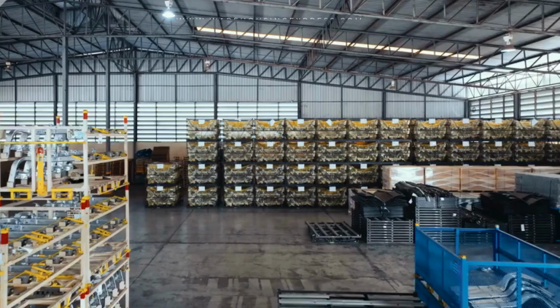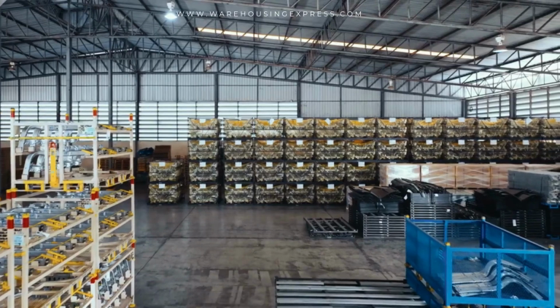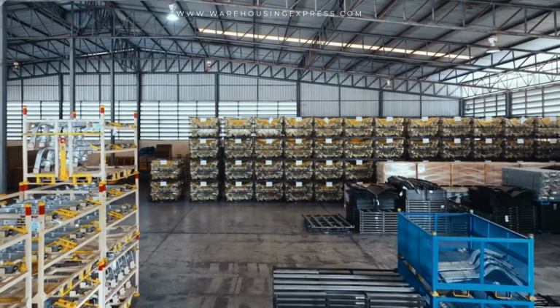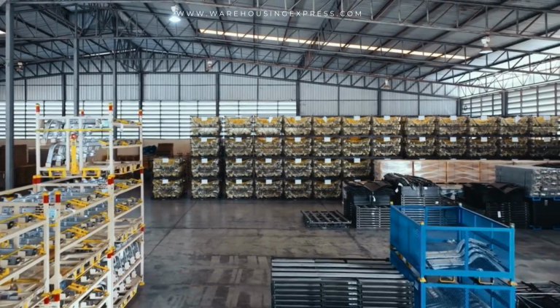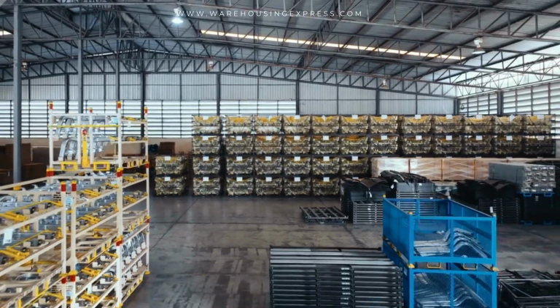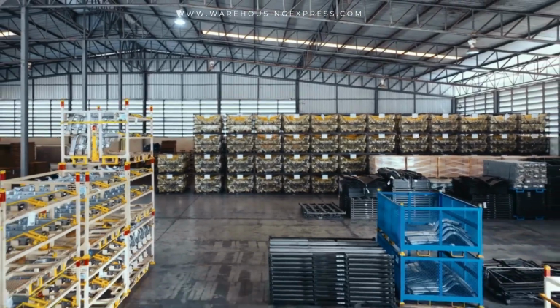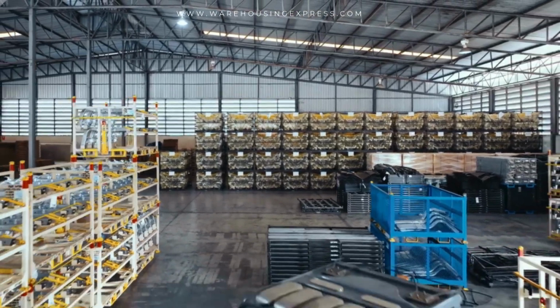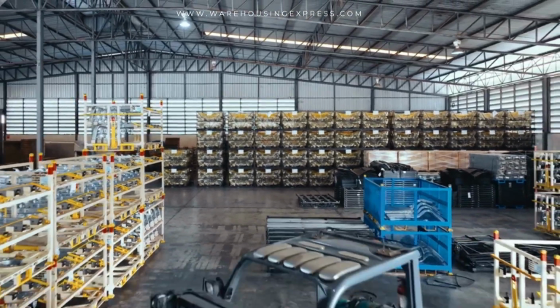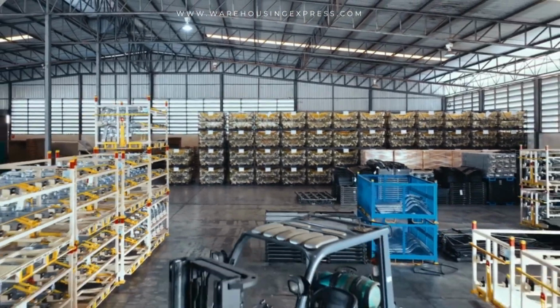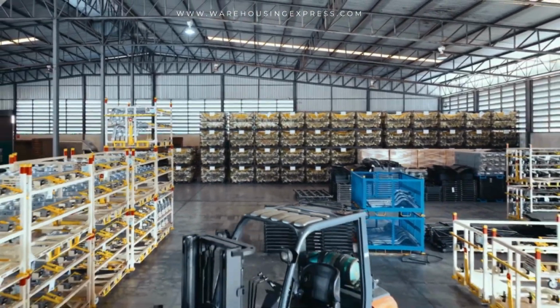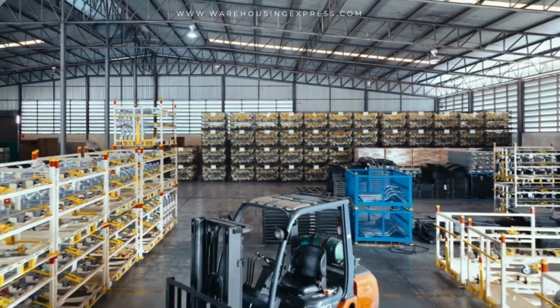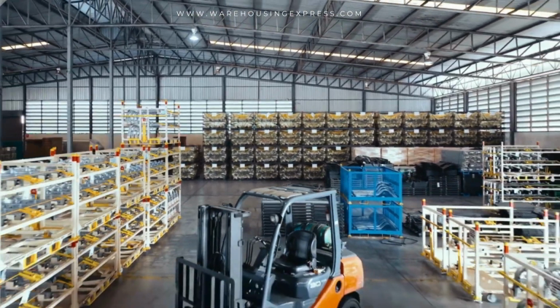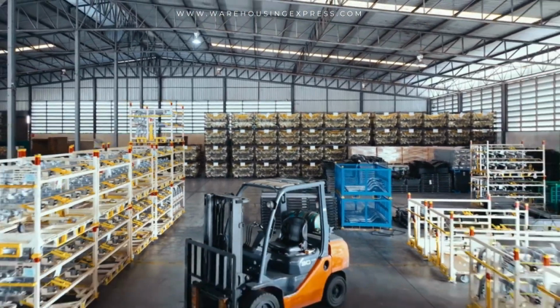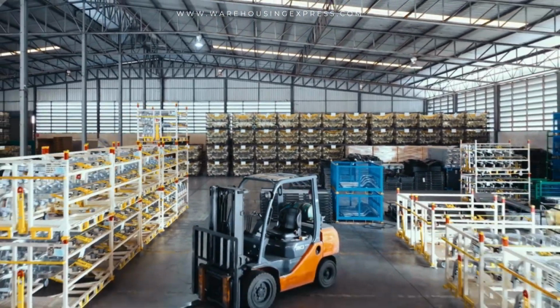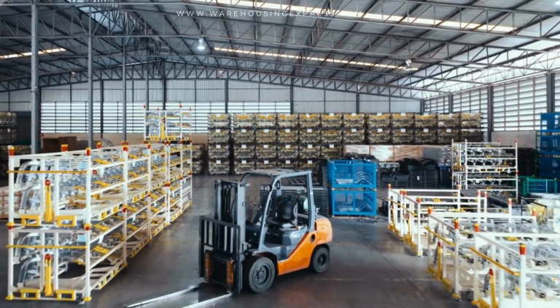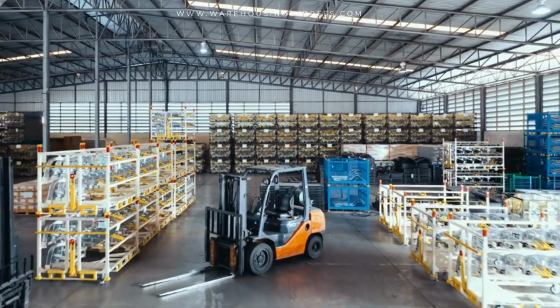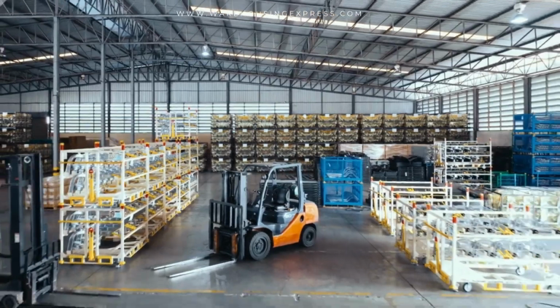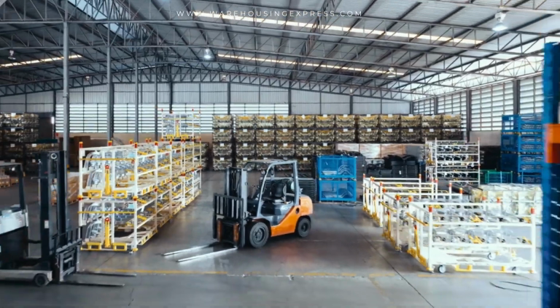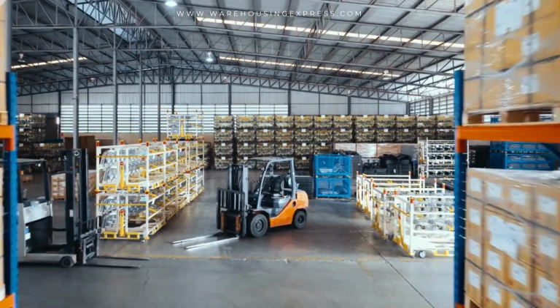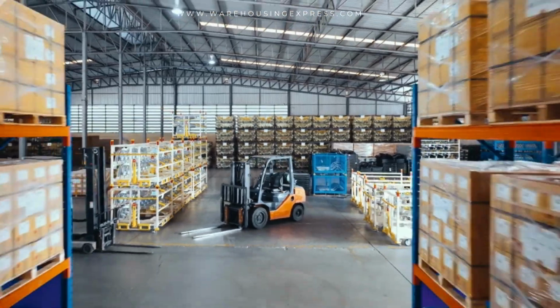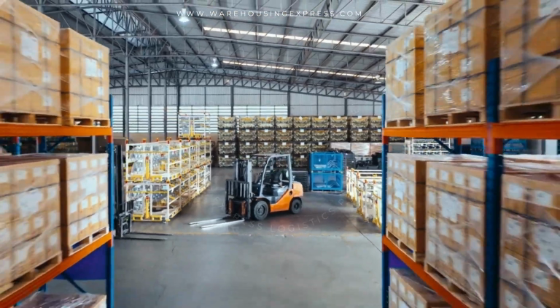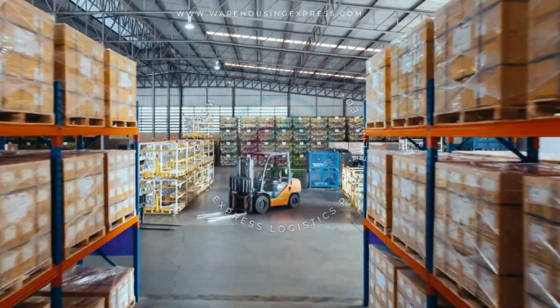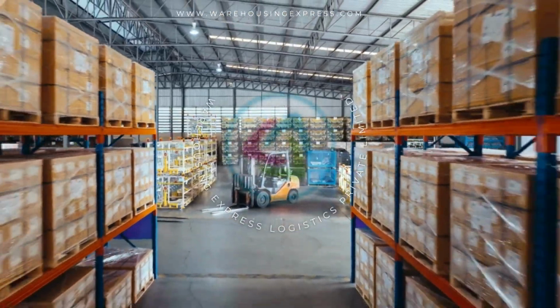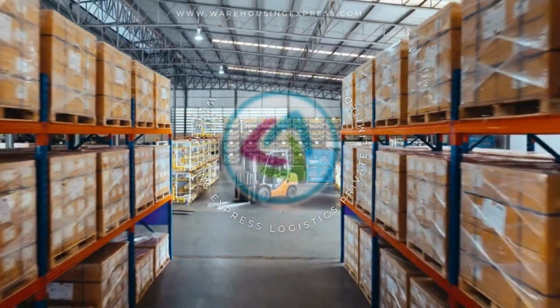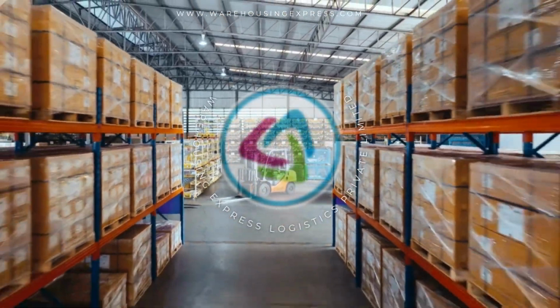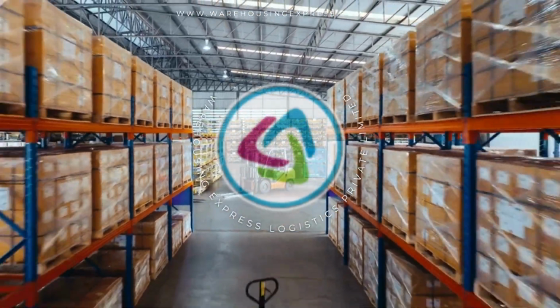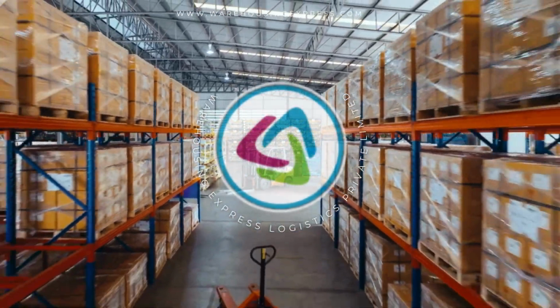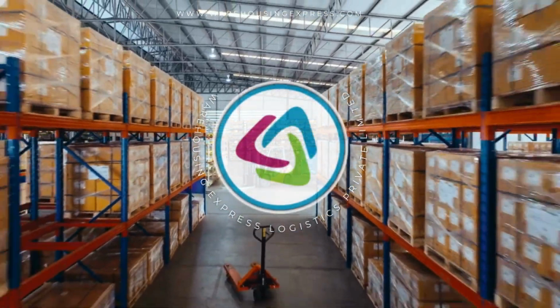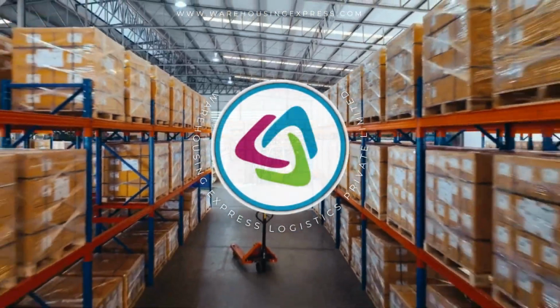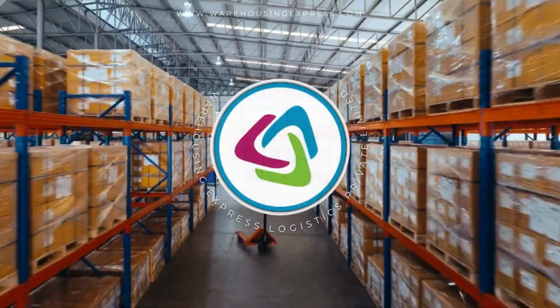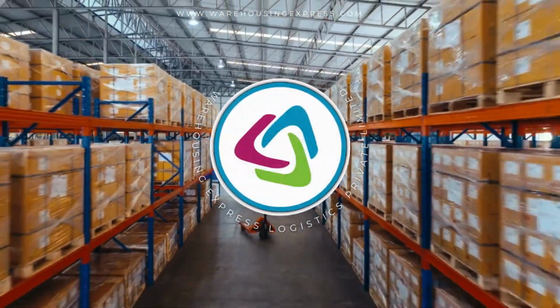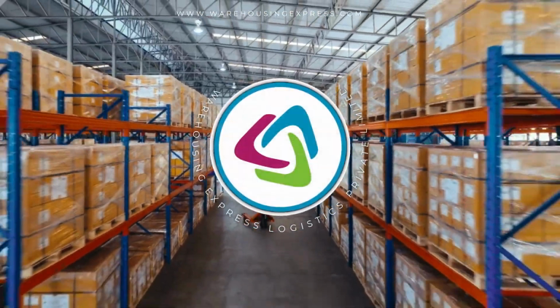So, if you're ready to take your warehouse efficiency to the next level, connect with the automation experts at Warehousing Express today.